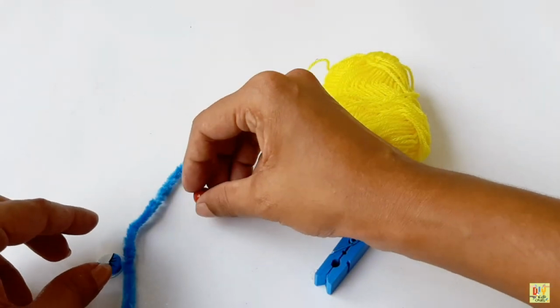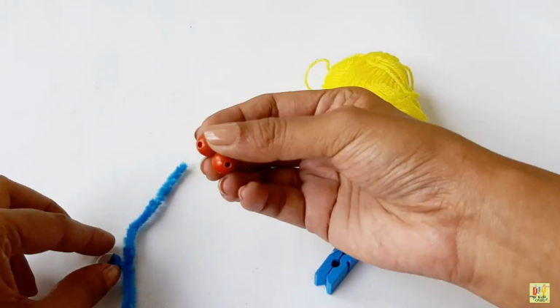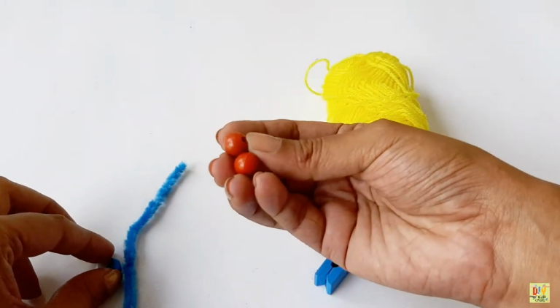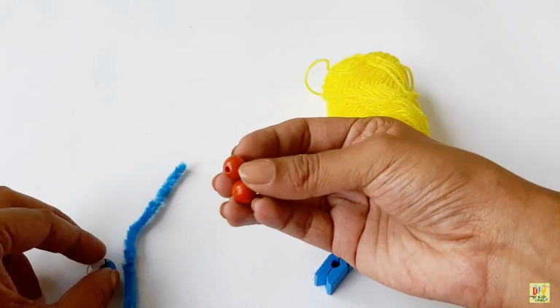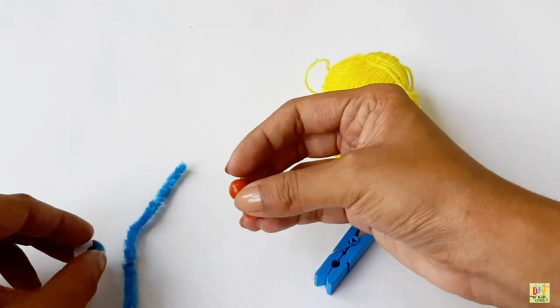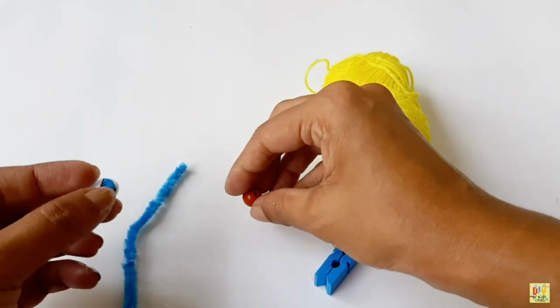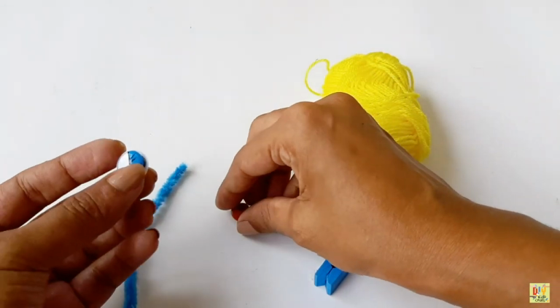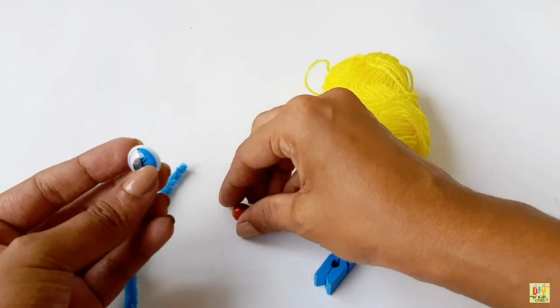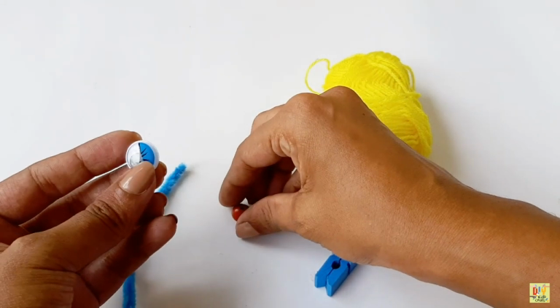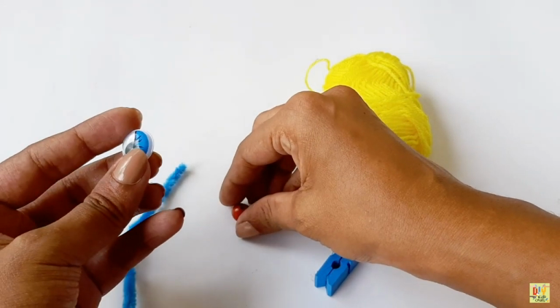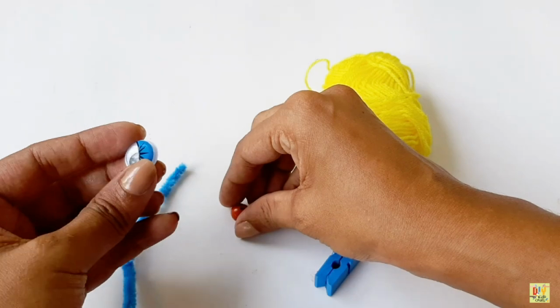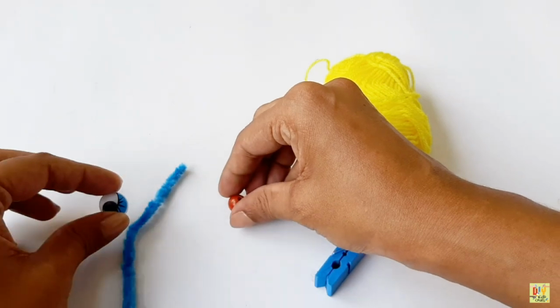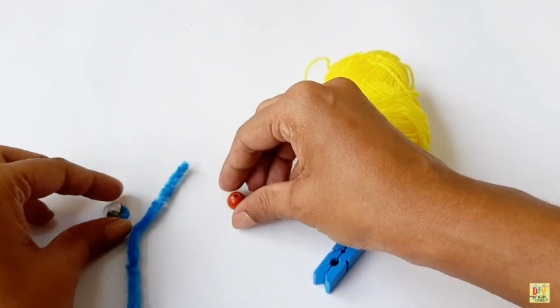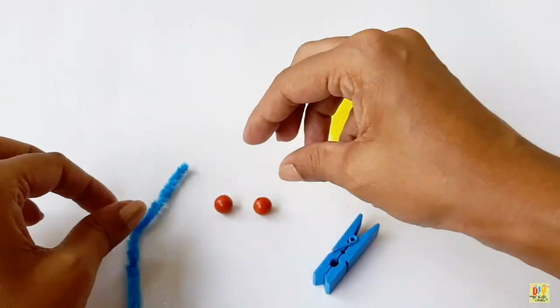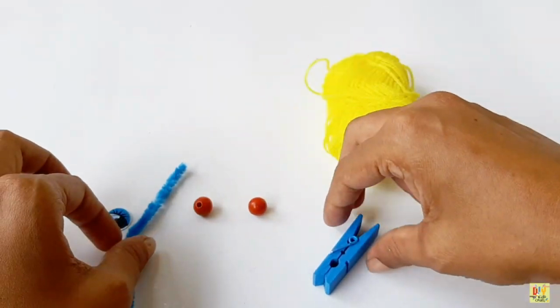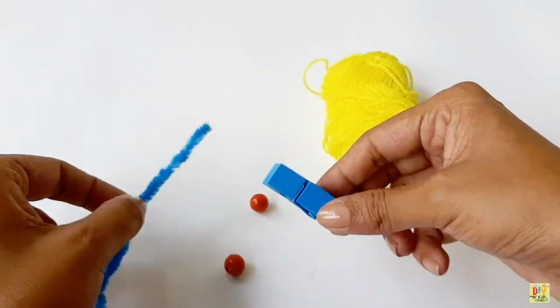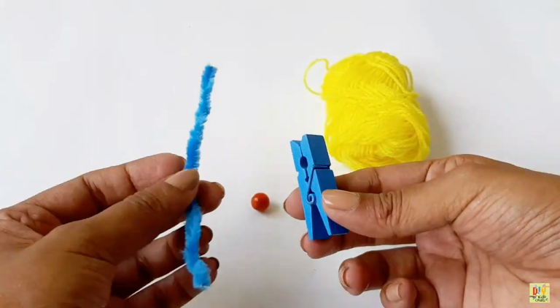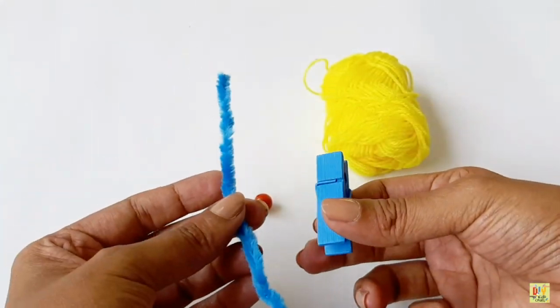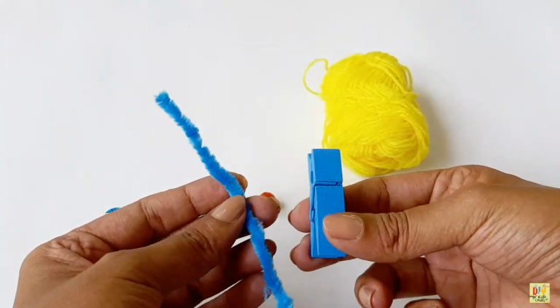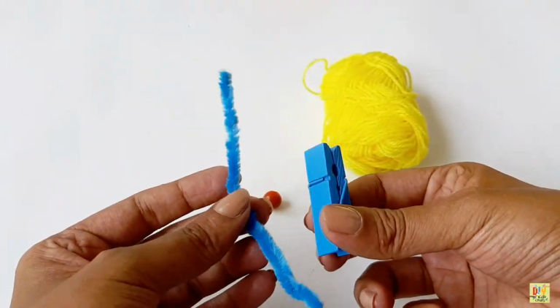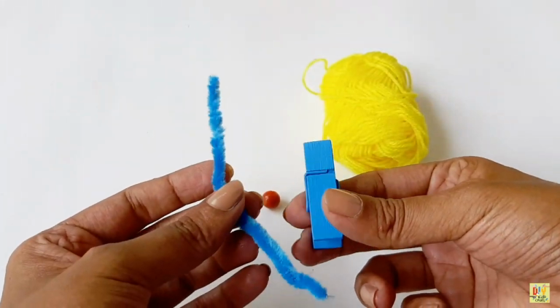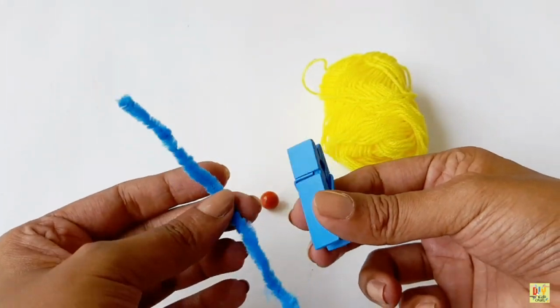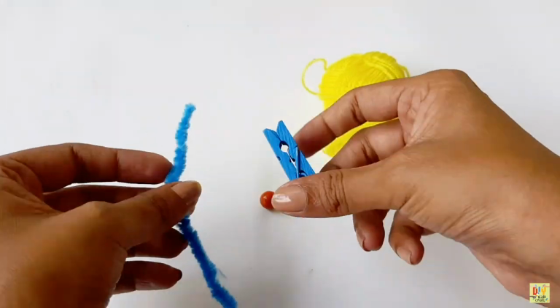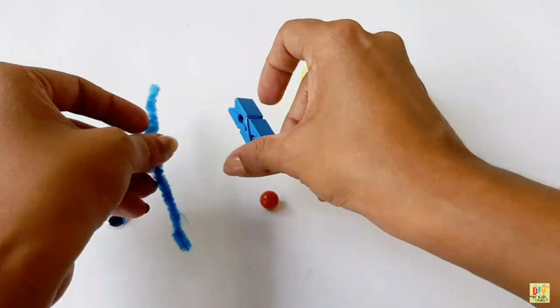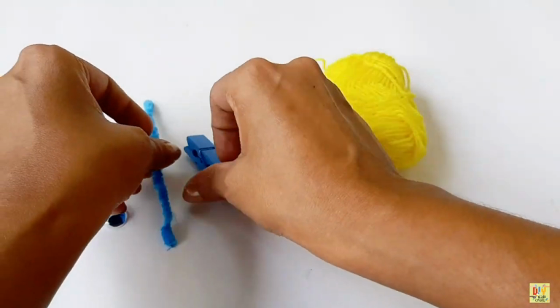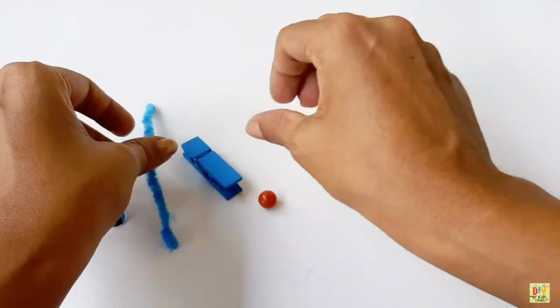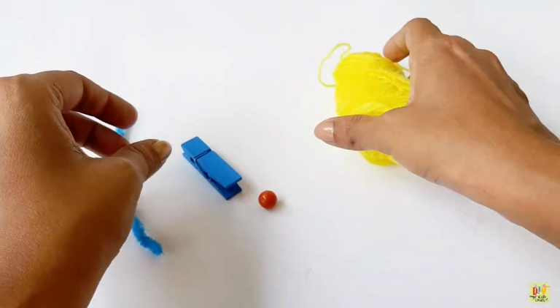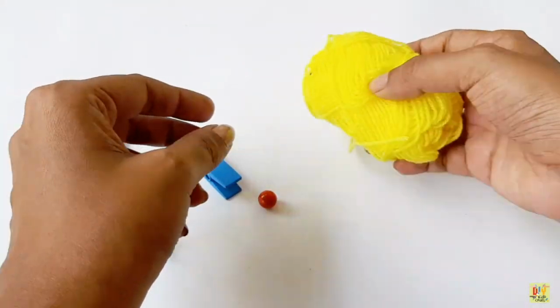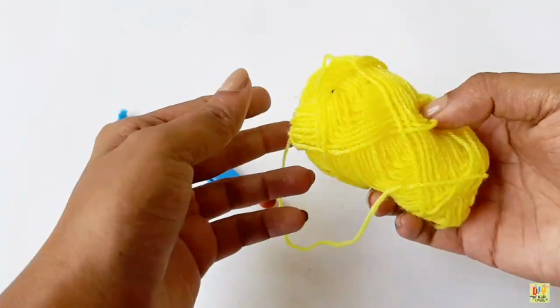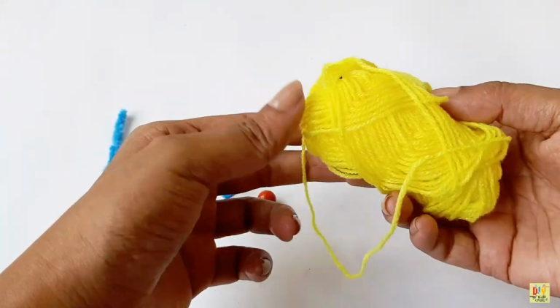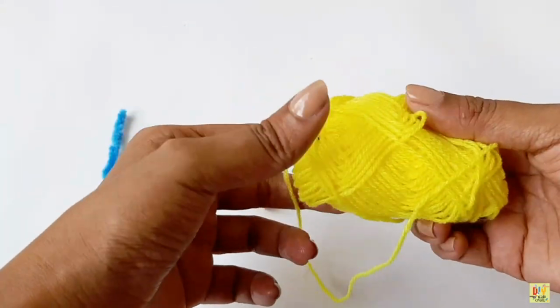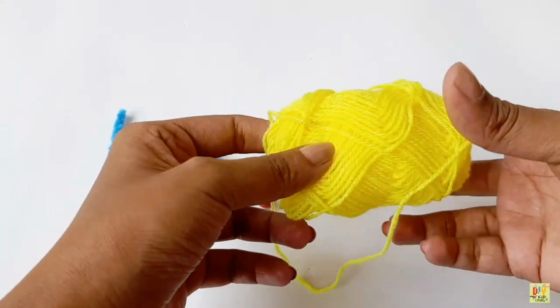Hi! Today we are going to make a clothes bag monster. Make sure that you have the complete materials with you.